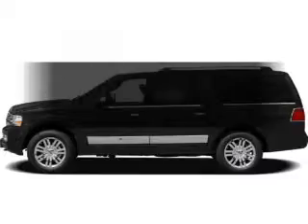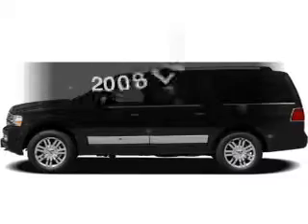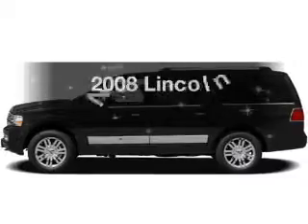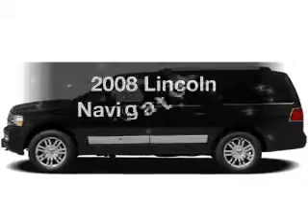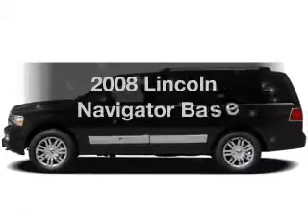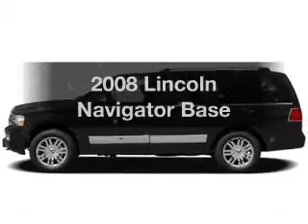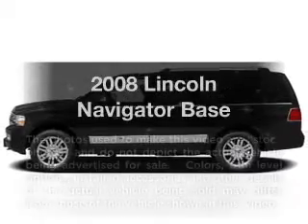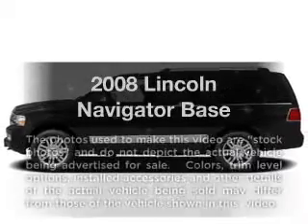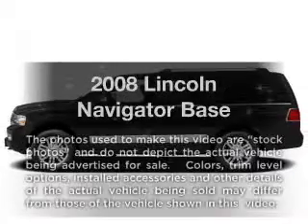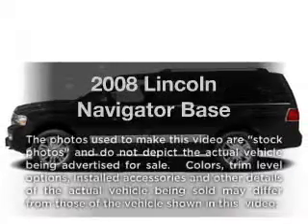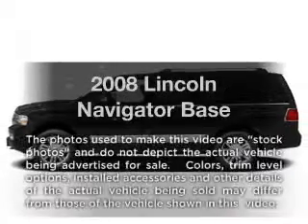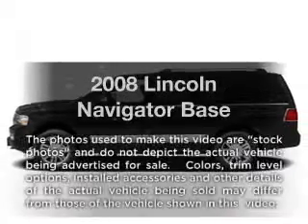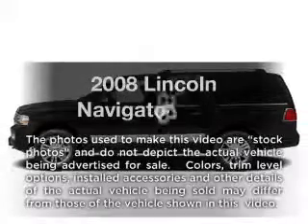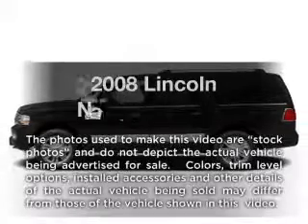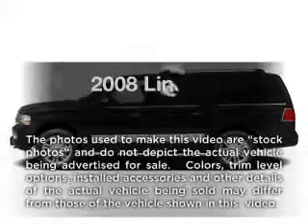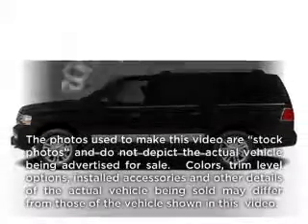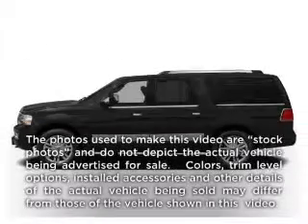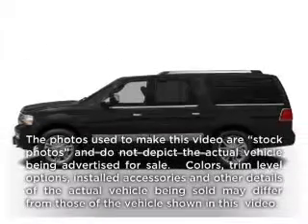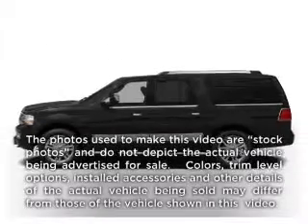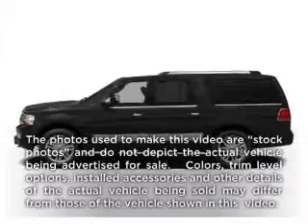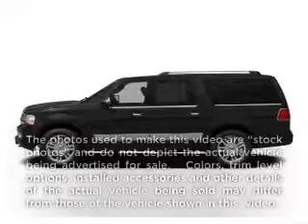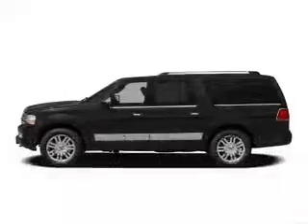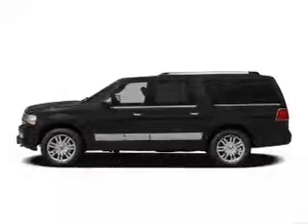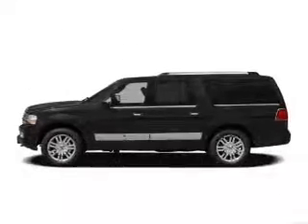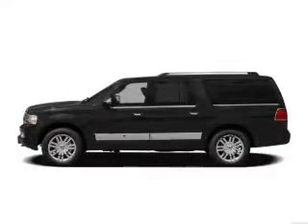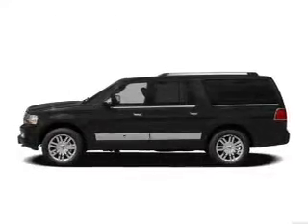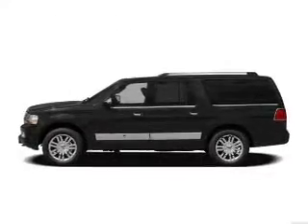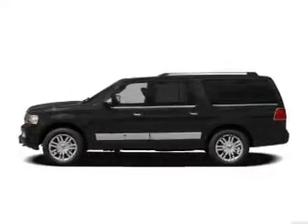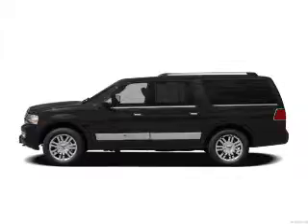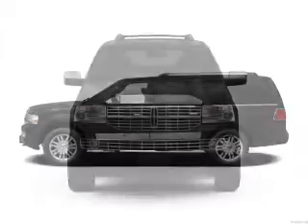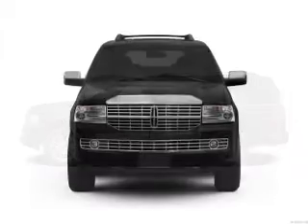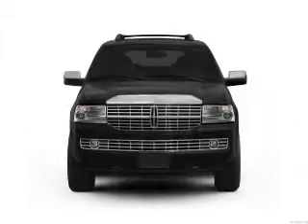Presenting the 2008 Lincoln Navigator. If you're looking for an automobile with great attributes, look no further.